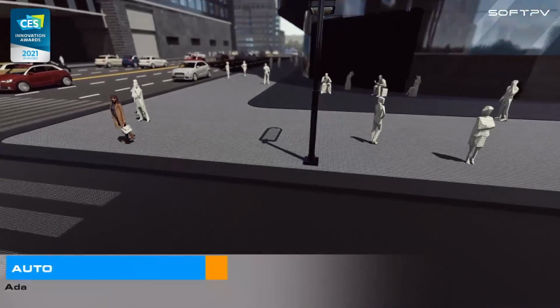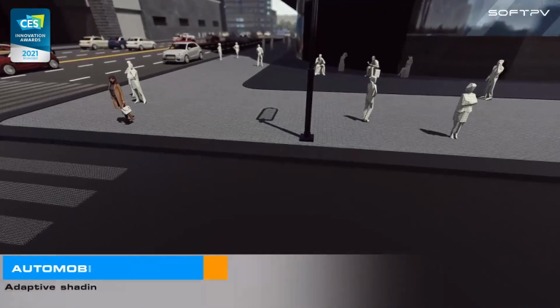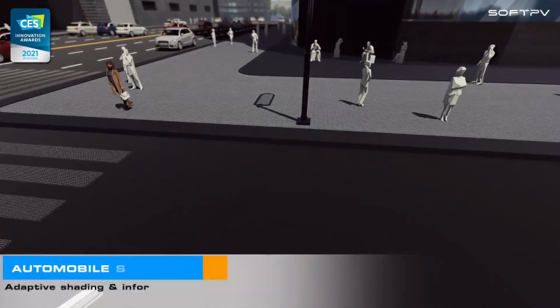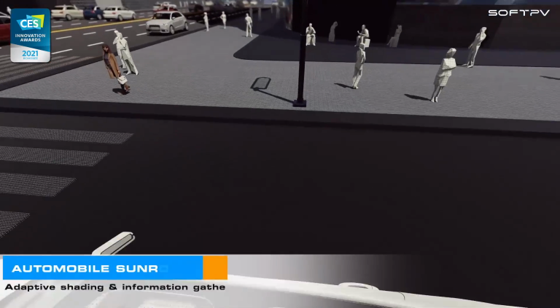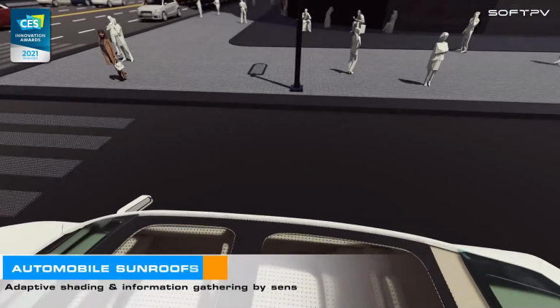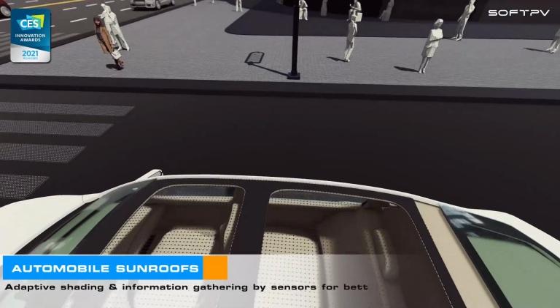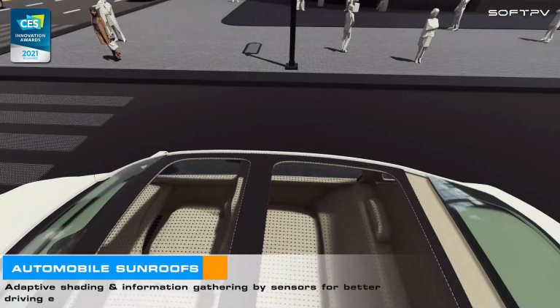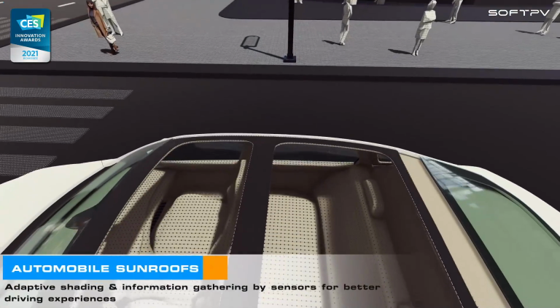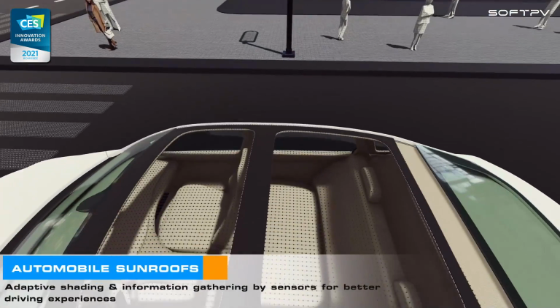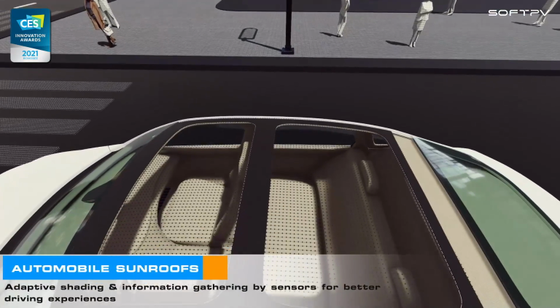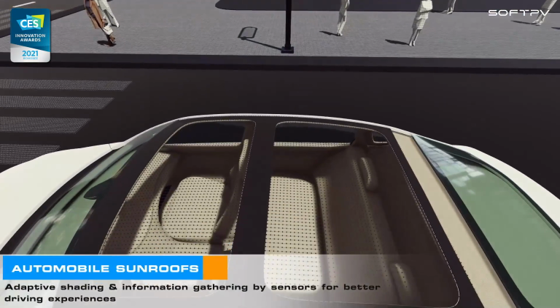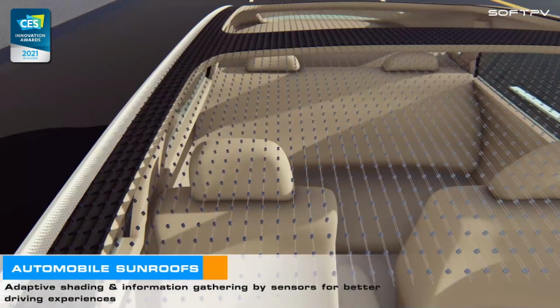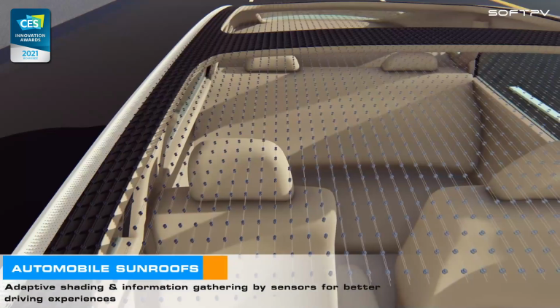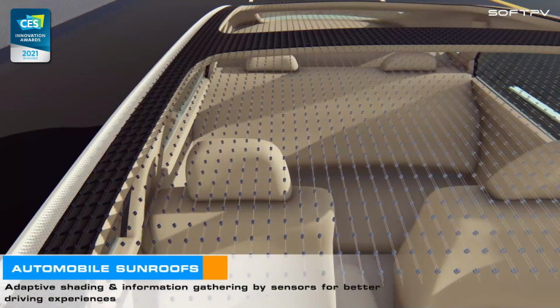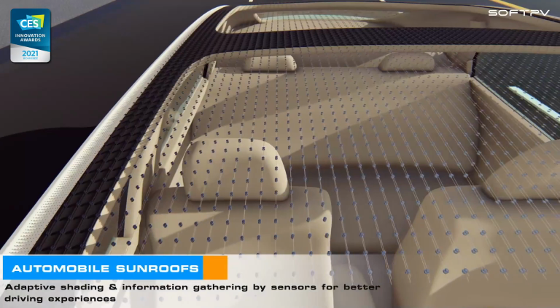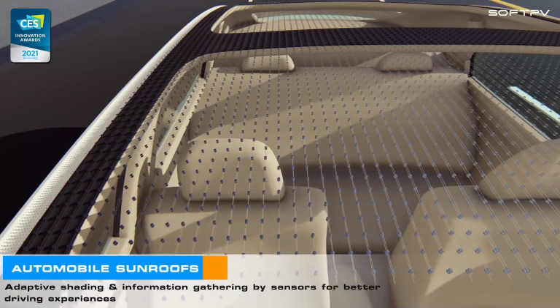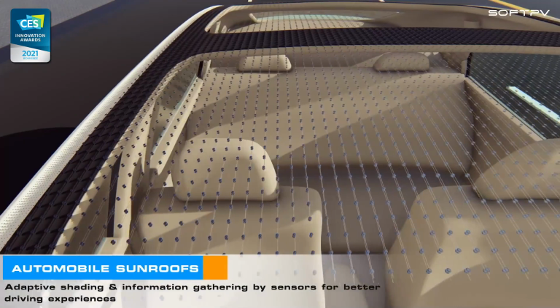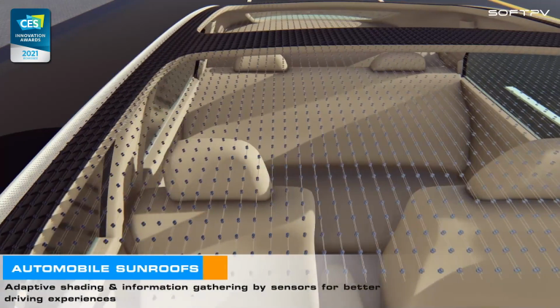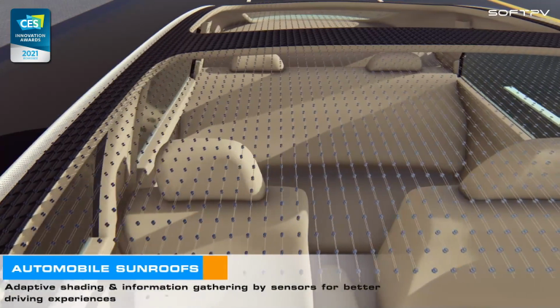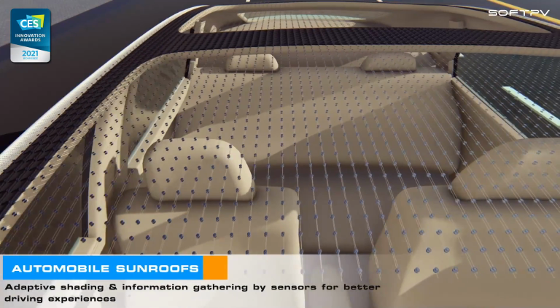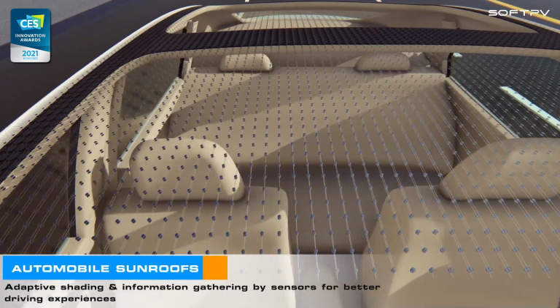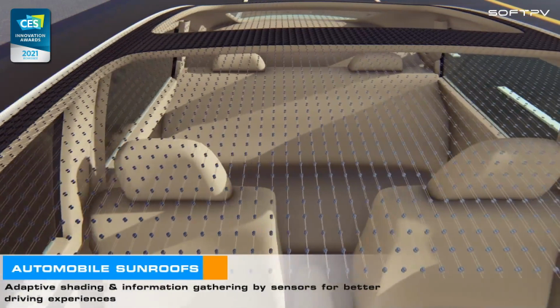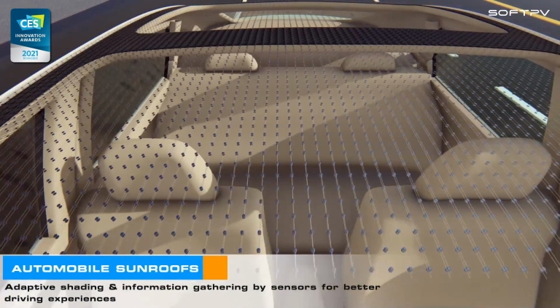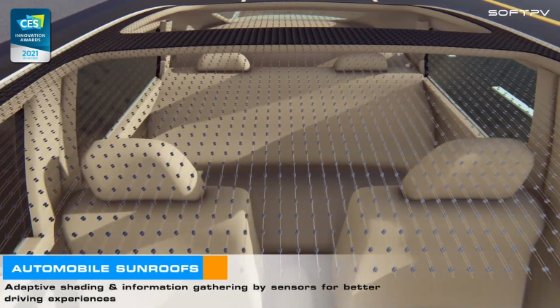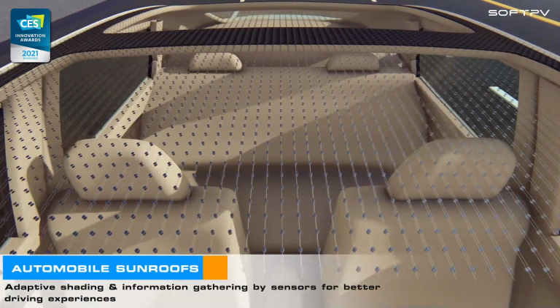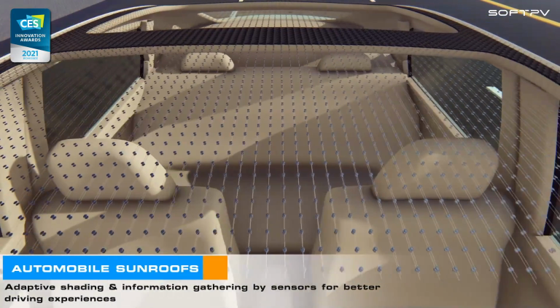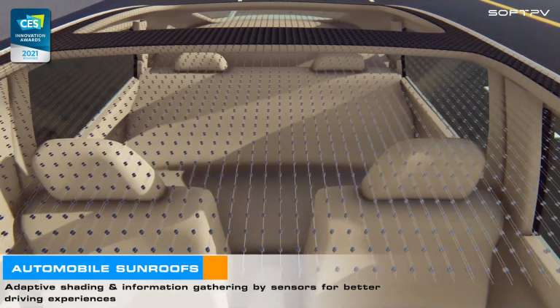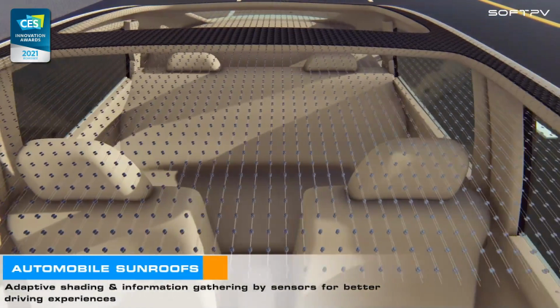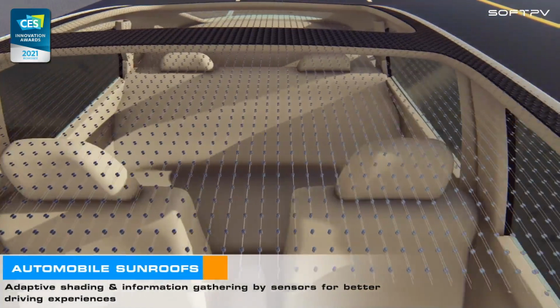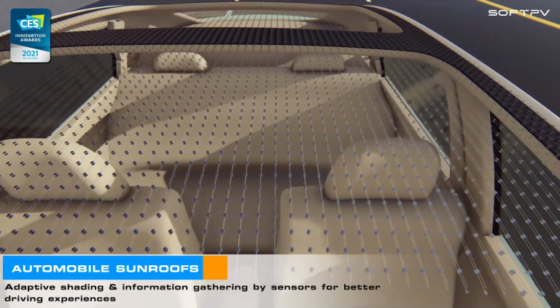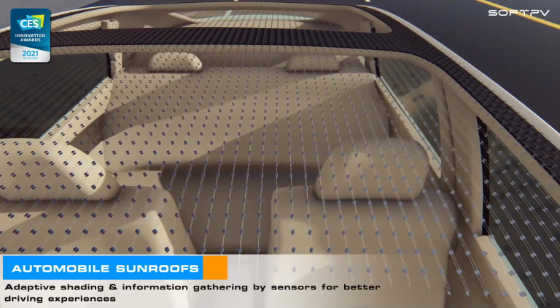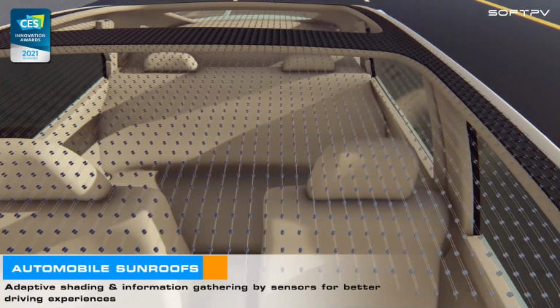Adaptive shading and information gathering by sensors for better driving experiences.